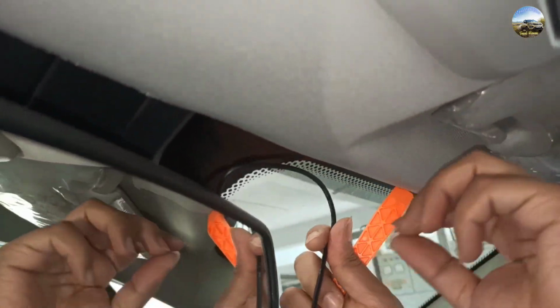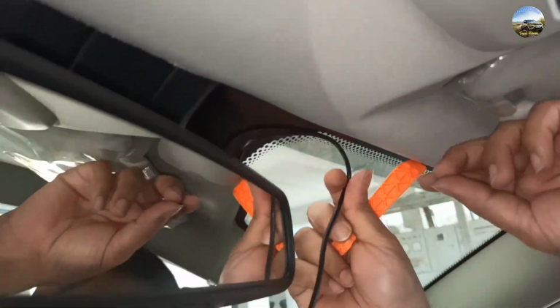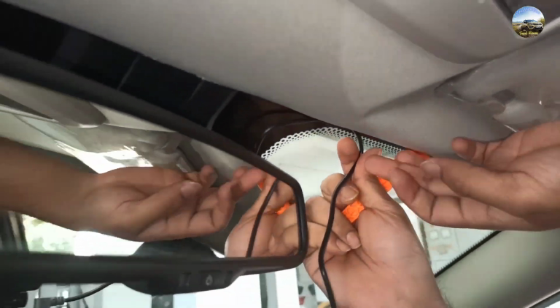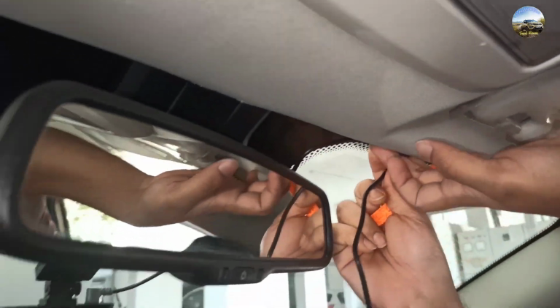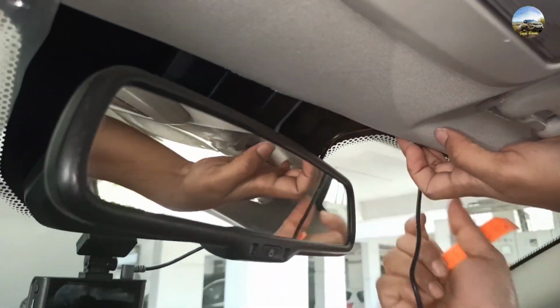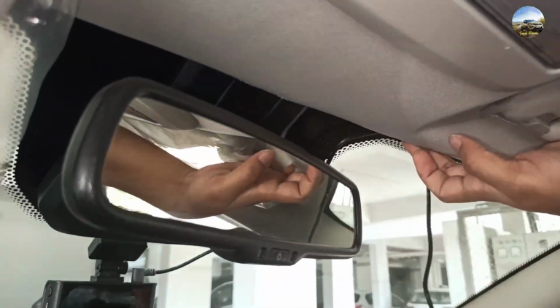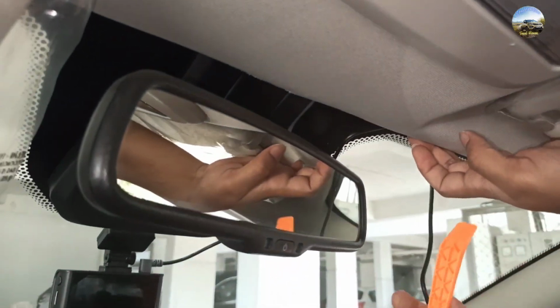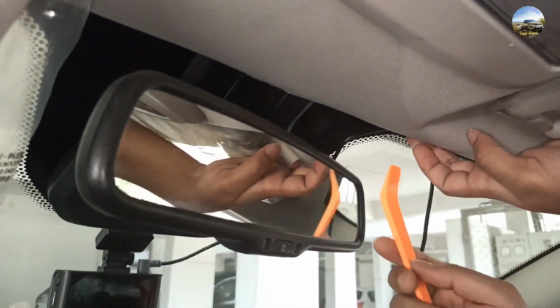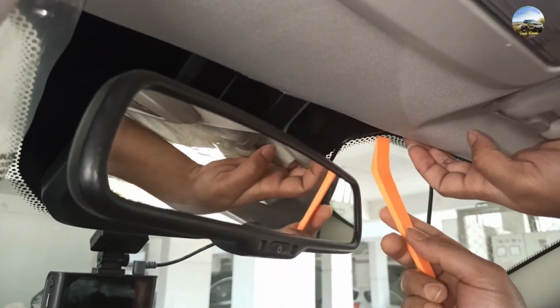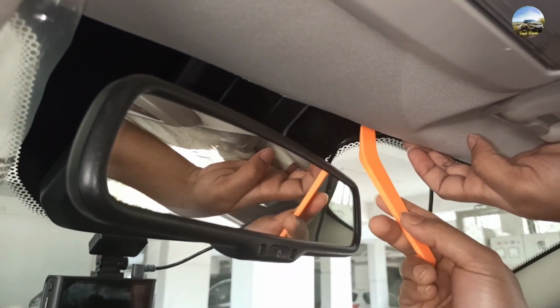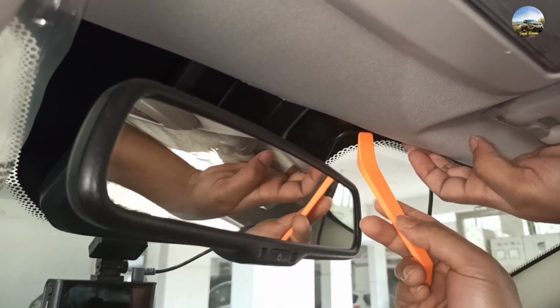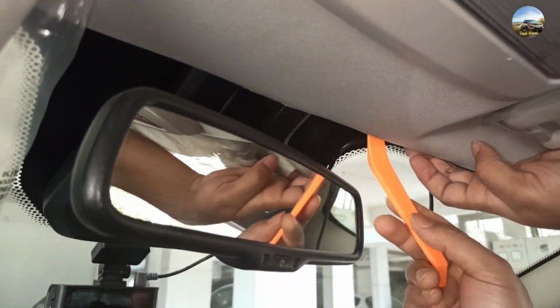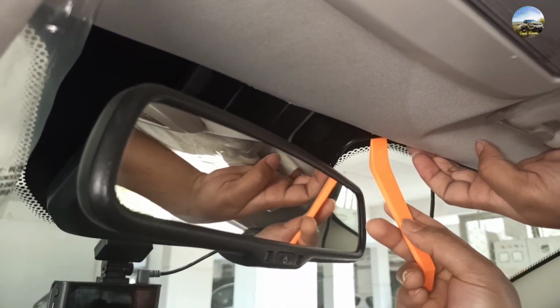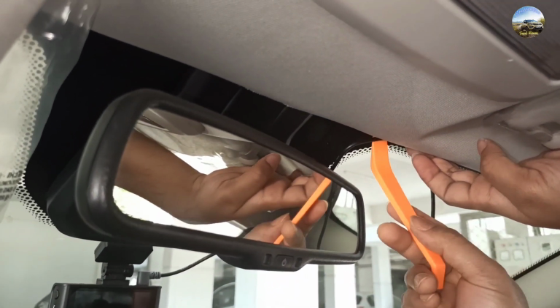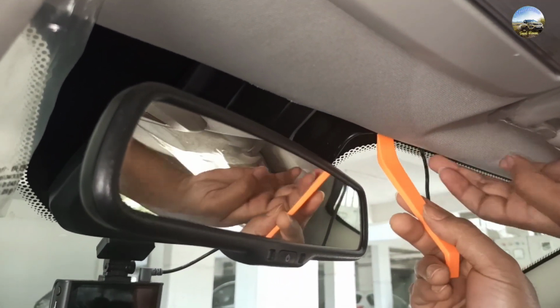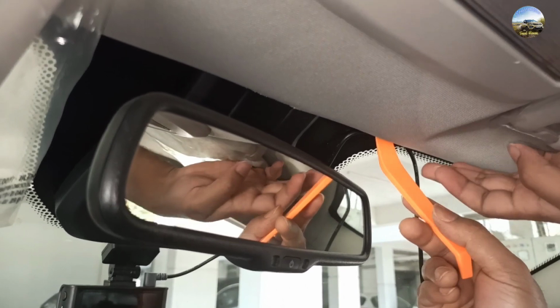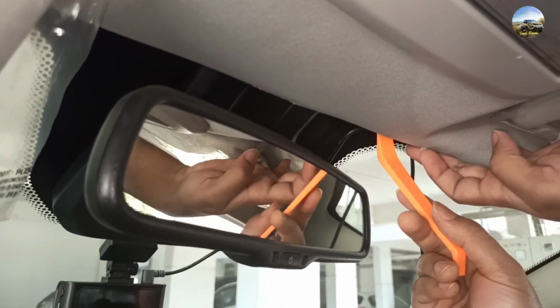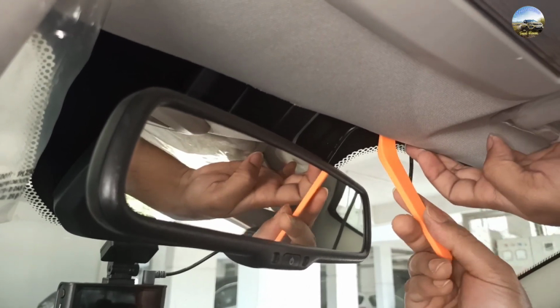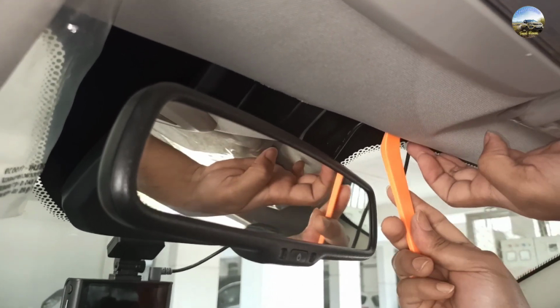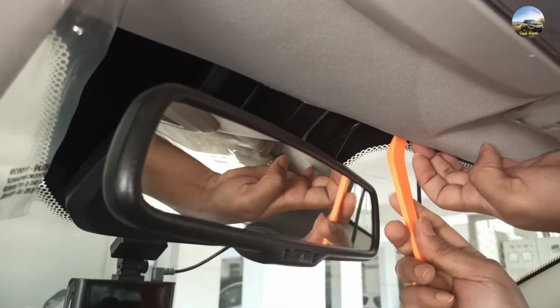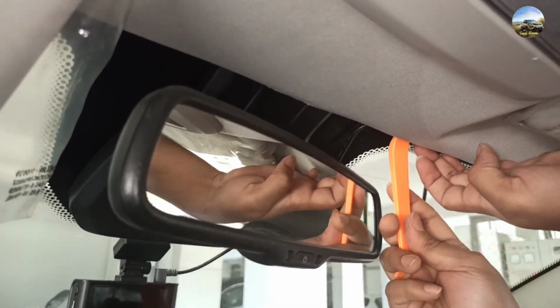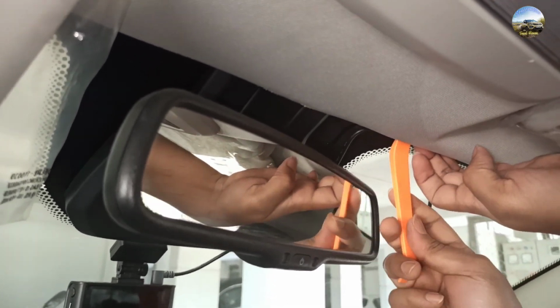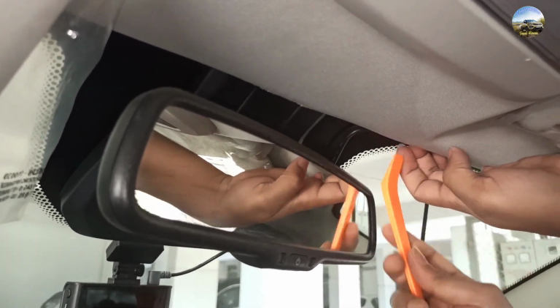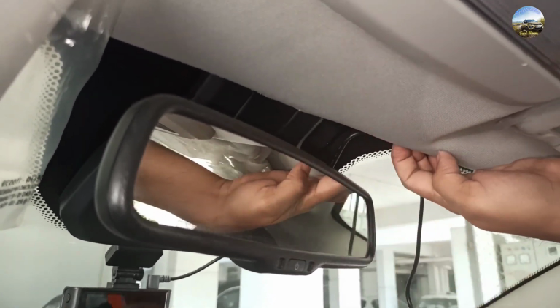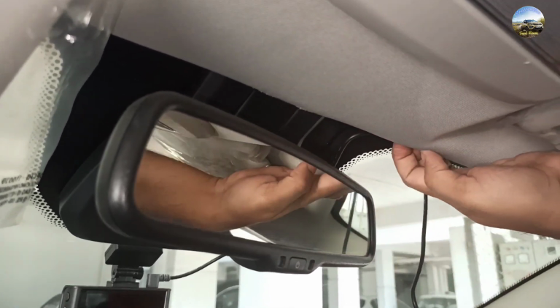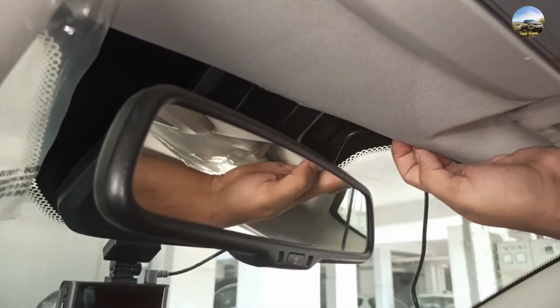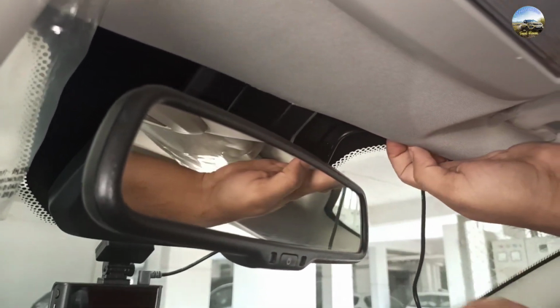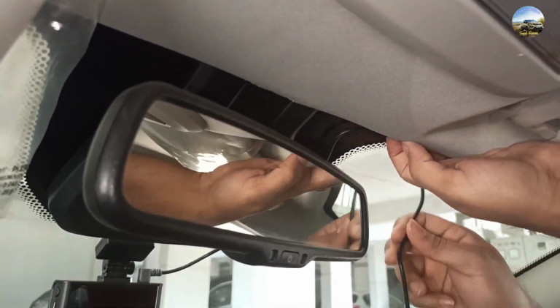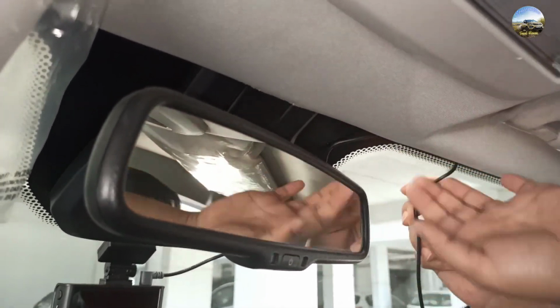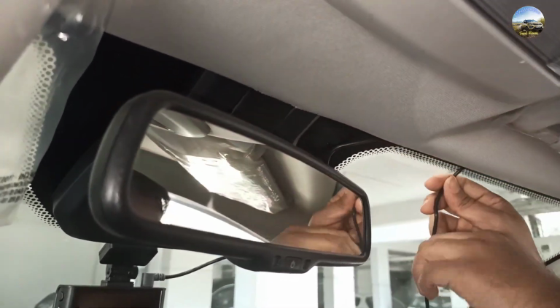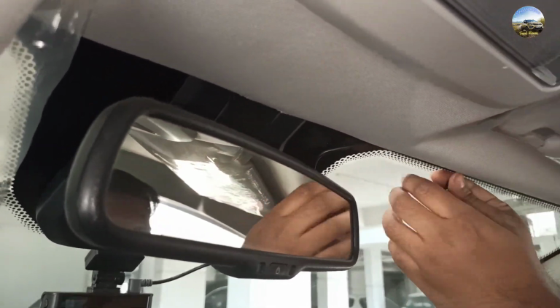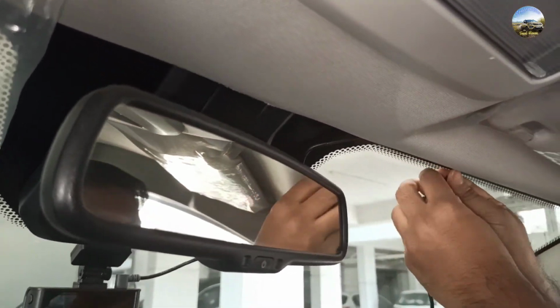Now we are hiding the wires up in the fabric joint, and for this work you have to use this spatula.